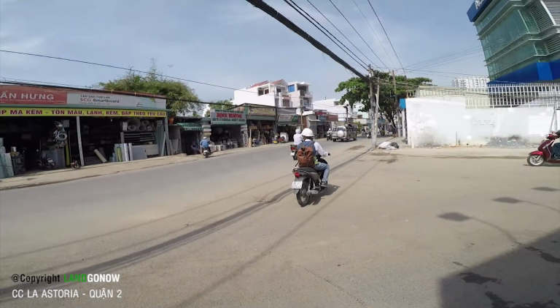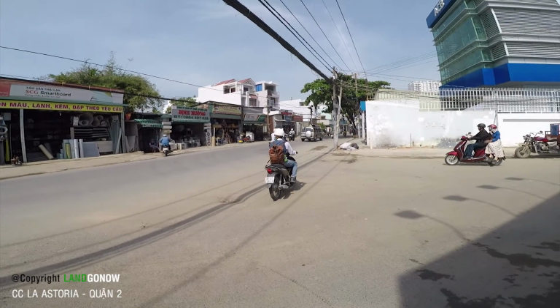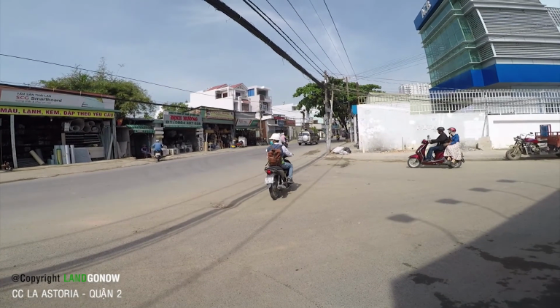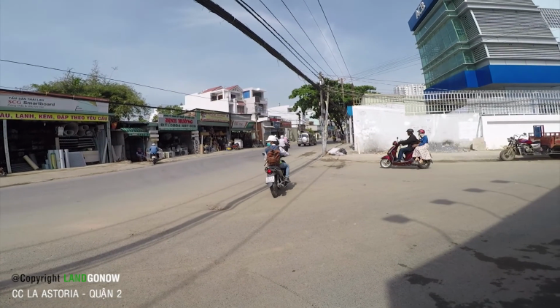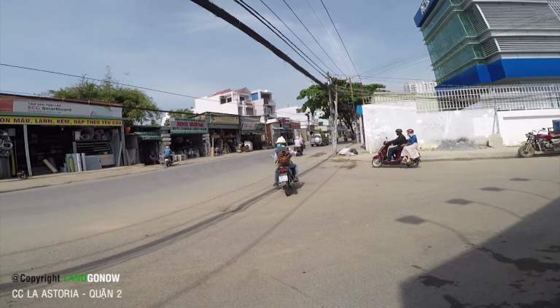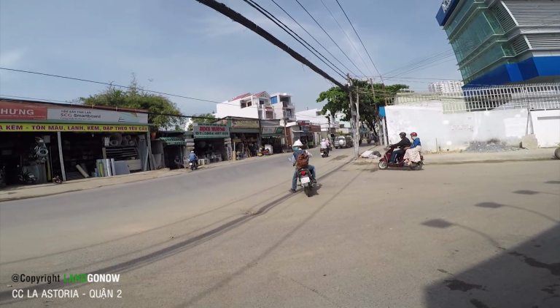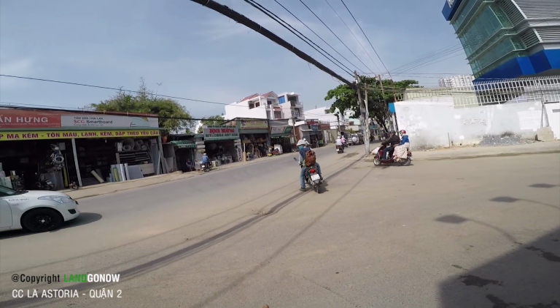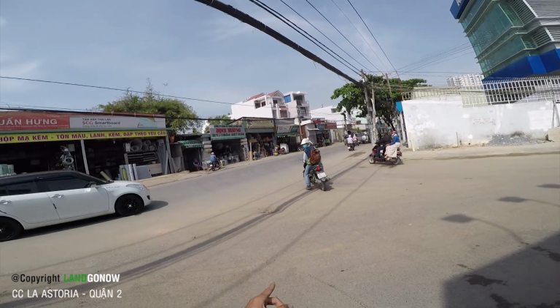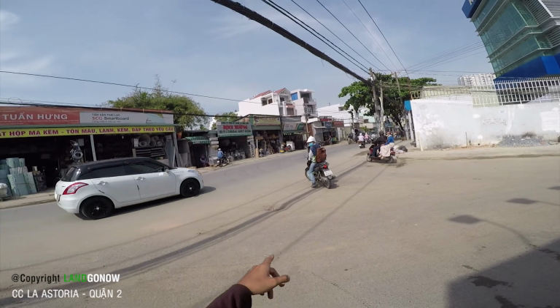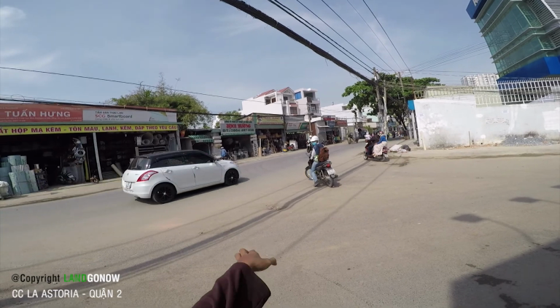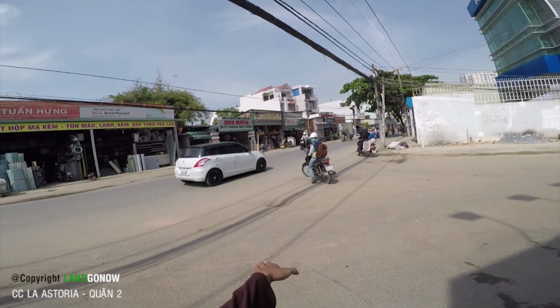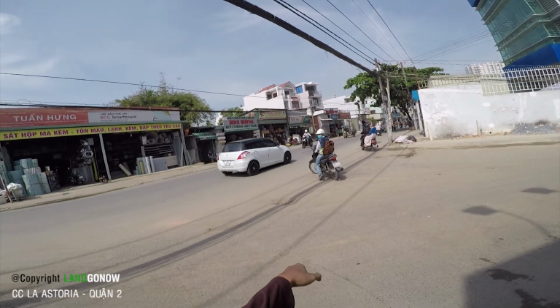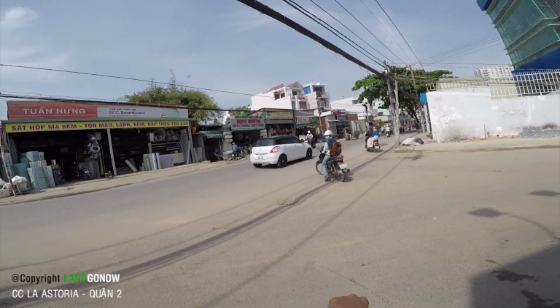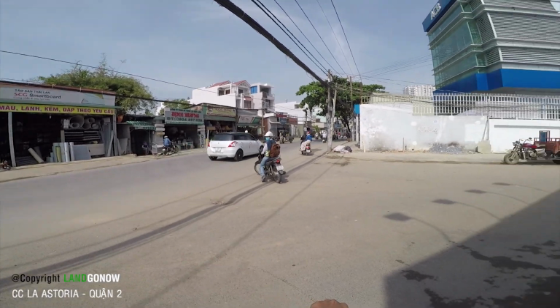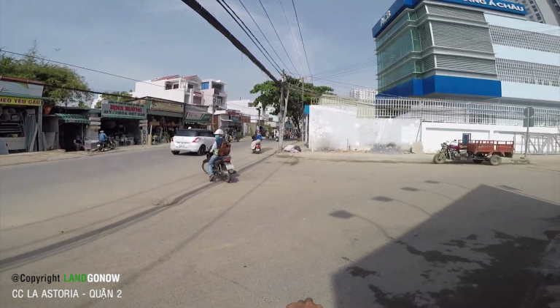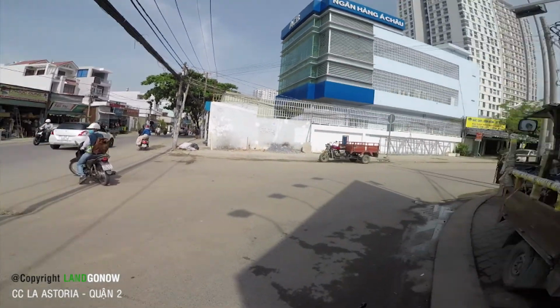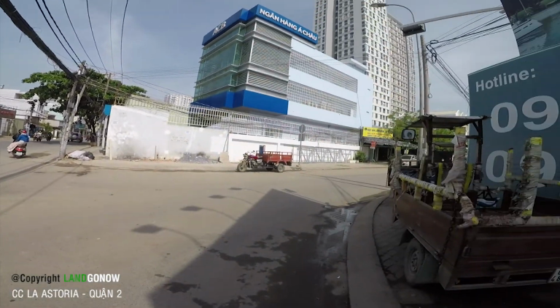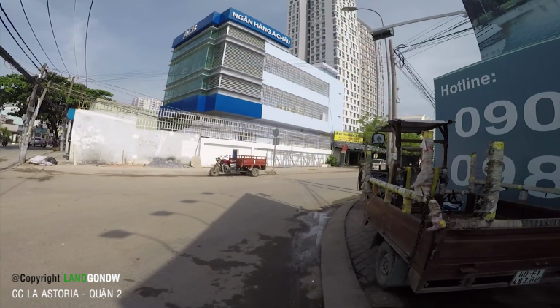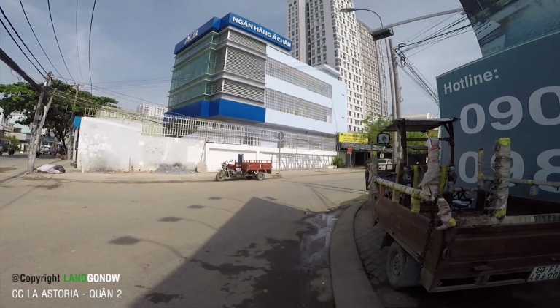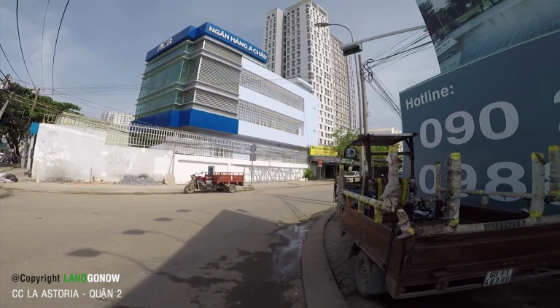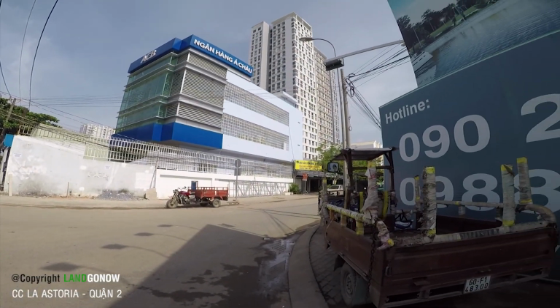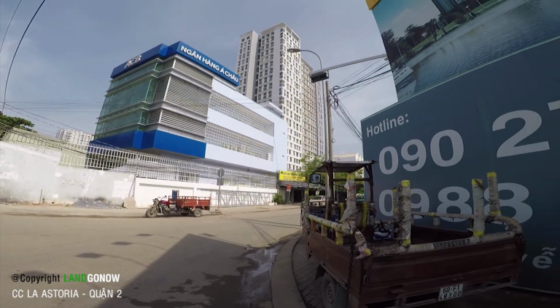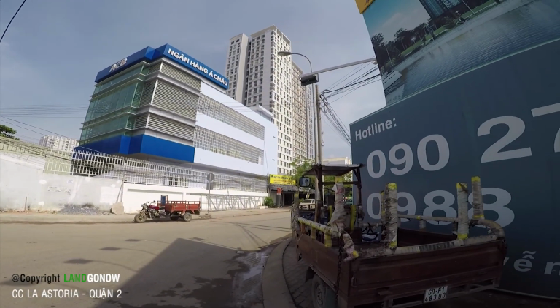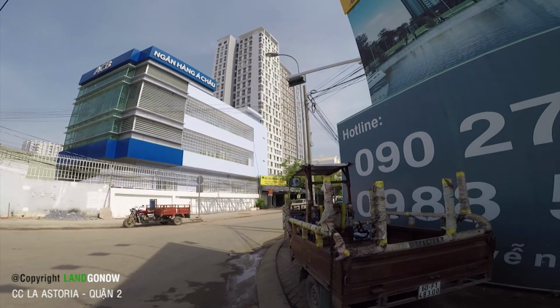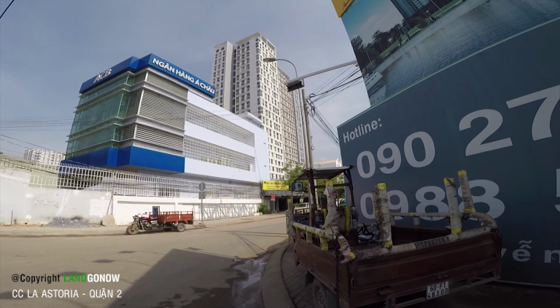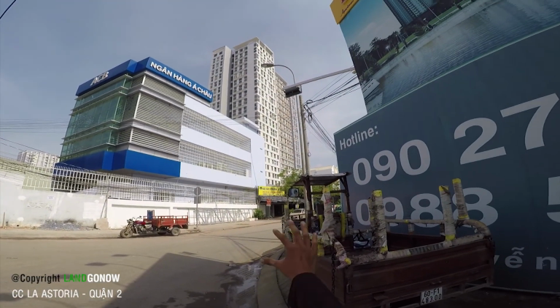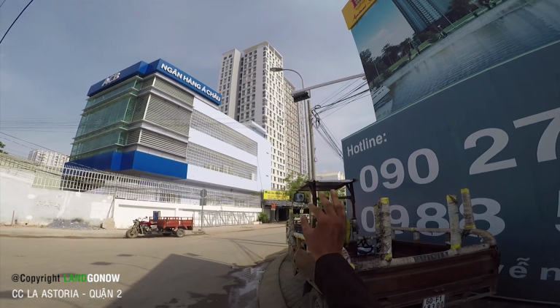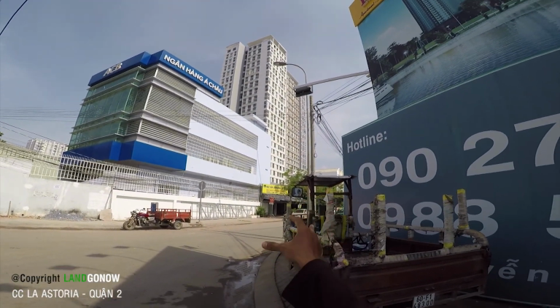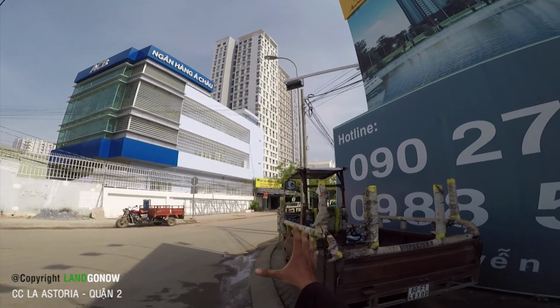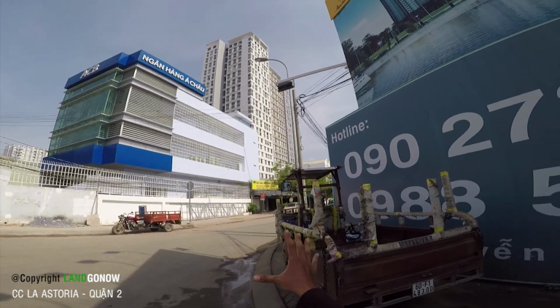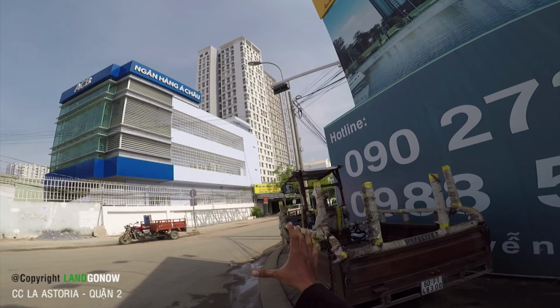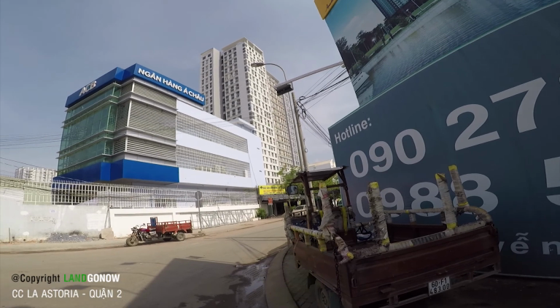Xin chào các bạn, hiện tại tôi đang ở trên đường Nguyễn Duy Chinh. Trên đây tôi quay cho các bạn một cái chung cư, đó là chung cư La Estaria.